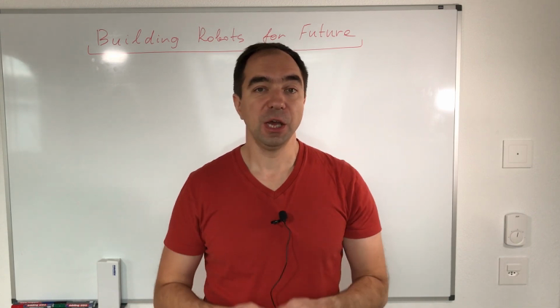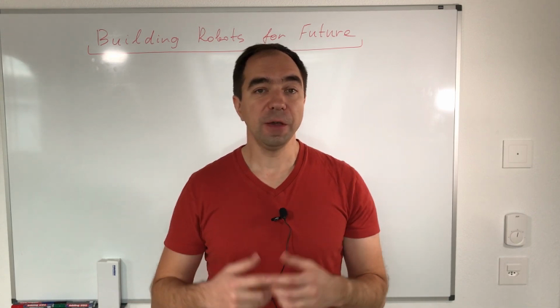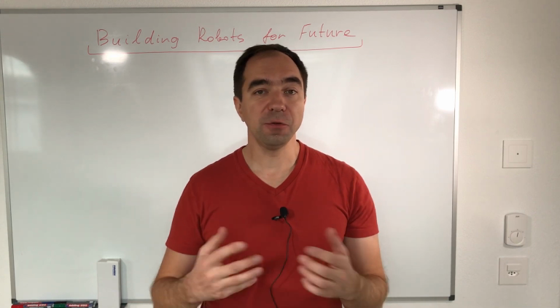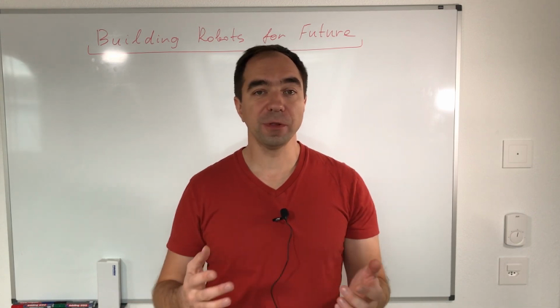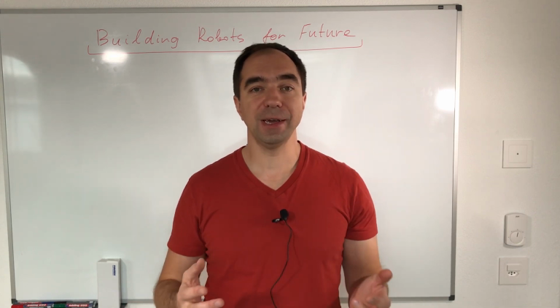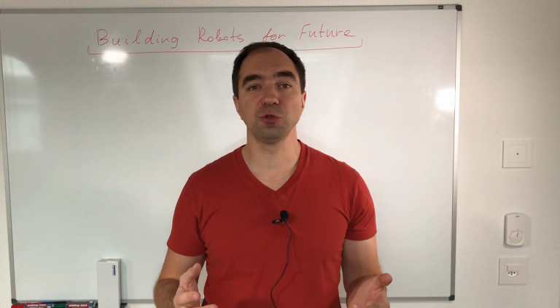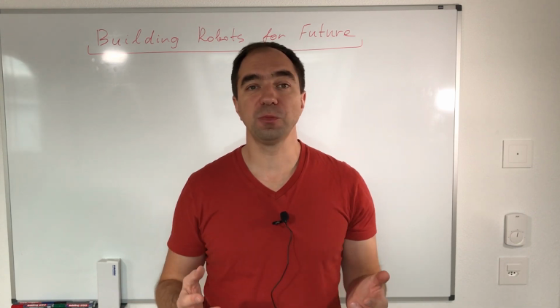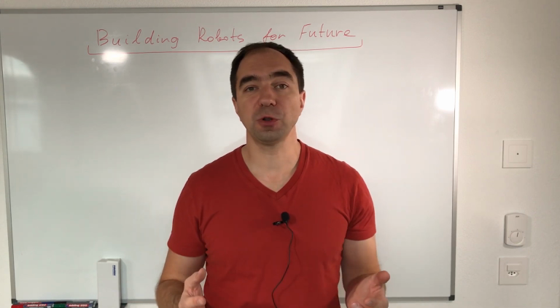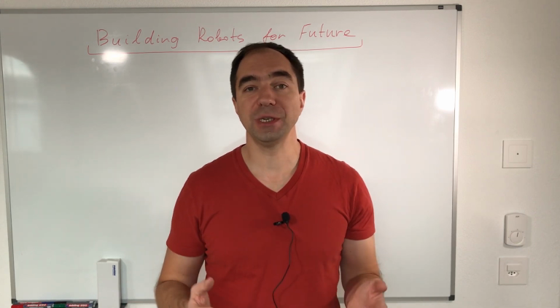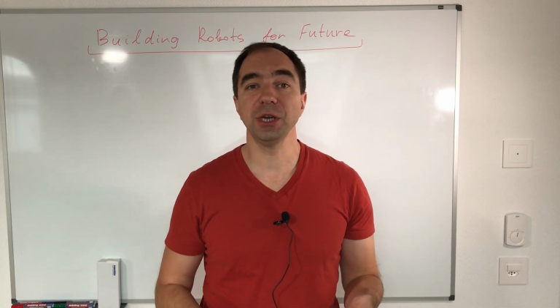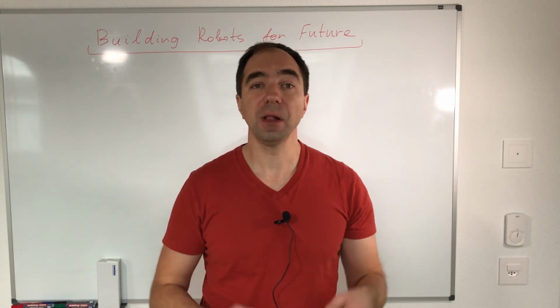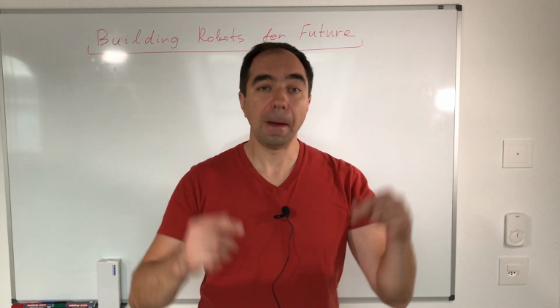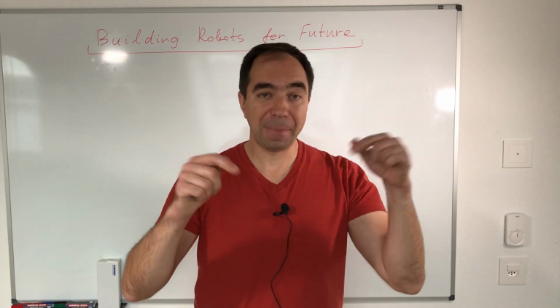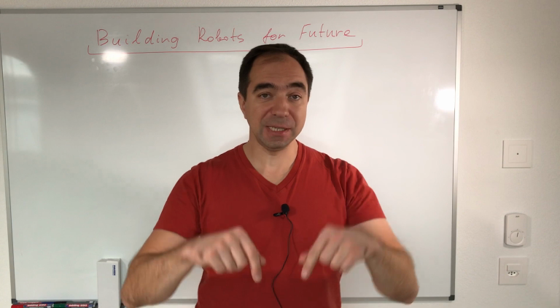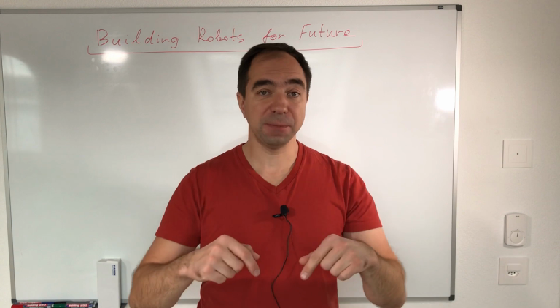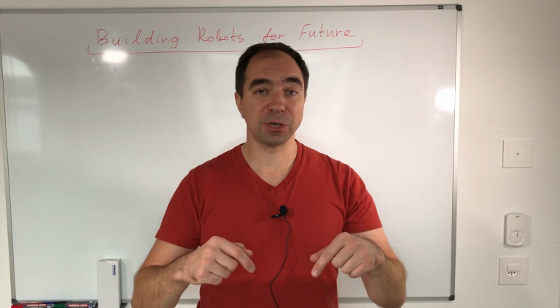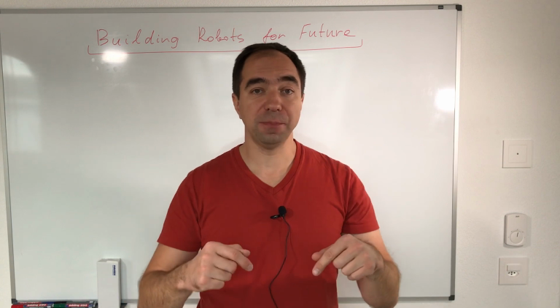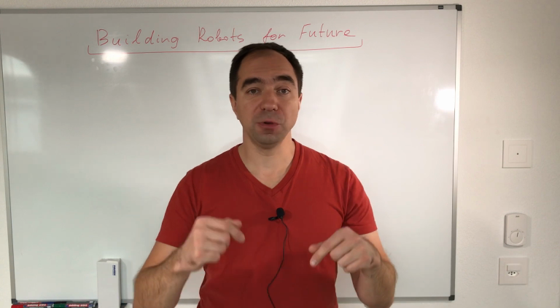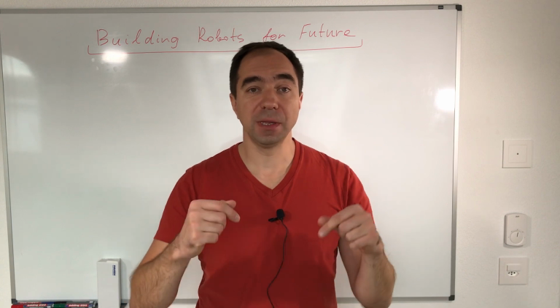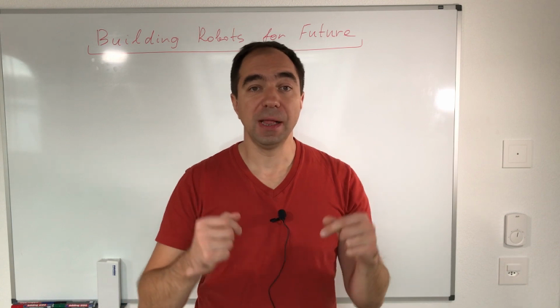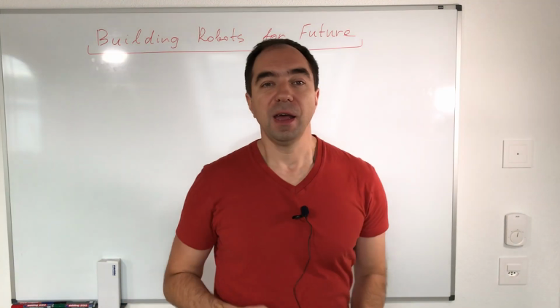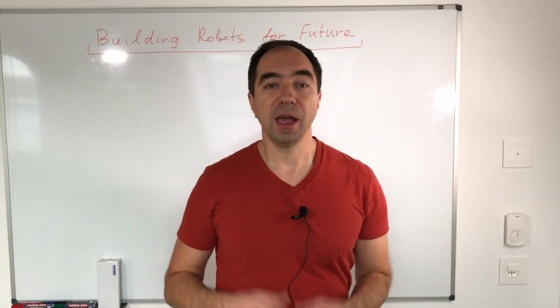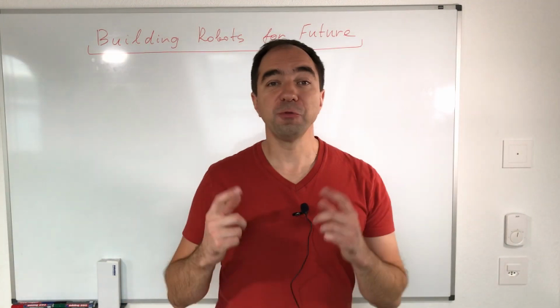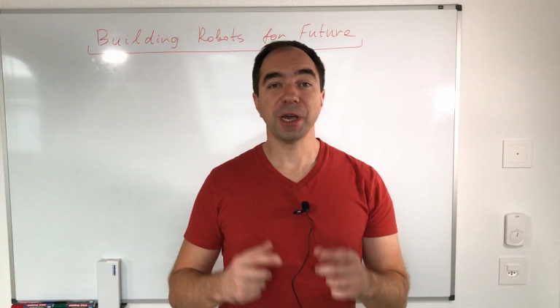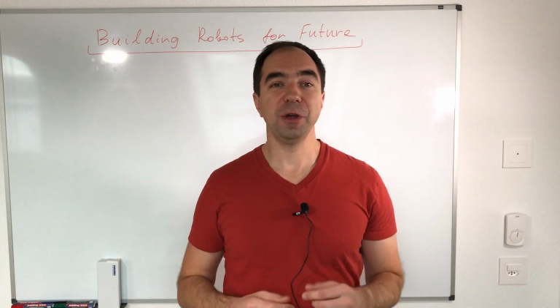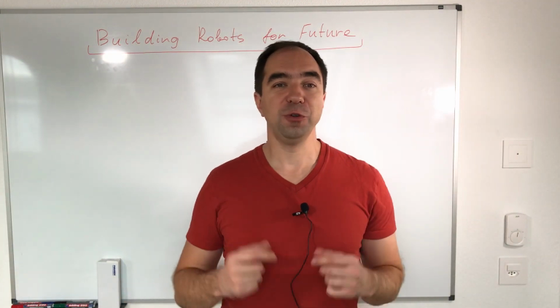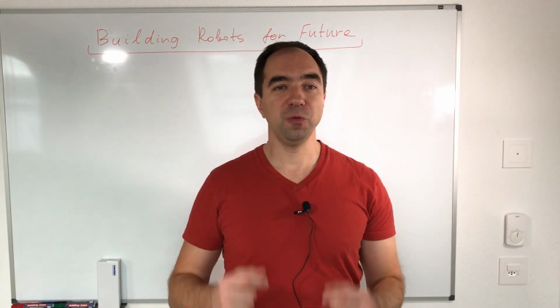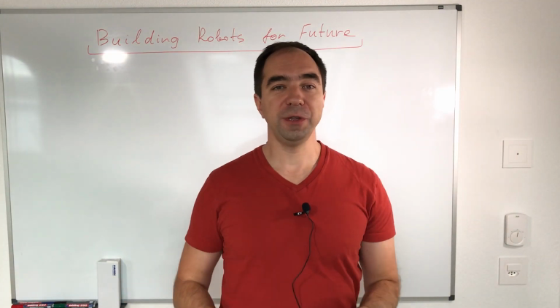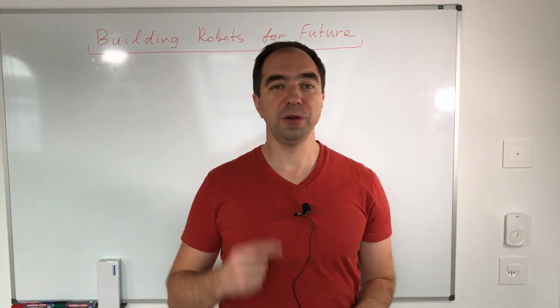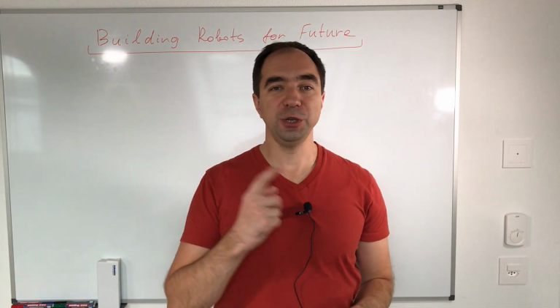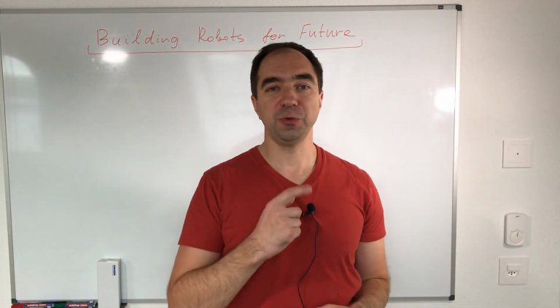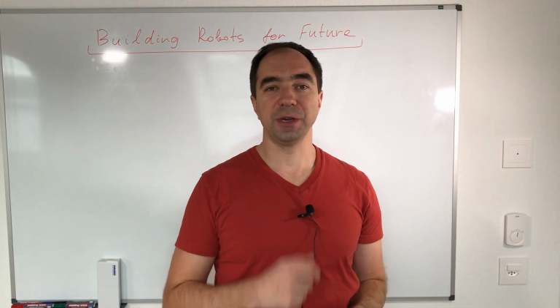If you would like to support my channel, please subscribe to it. We have a new video each week.